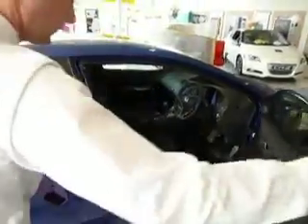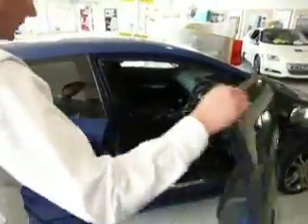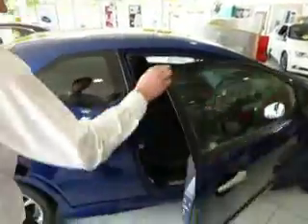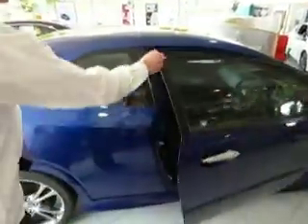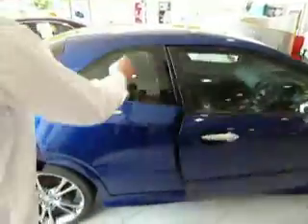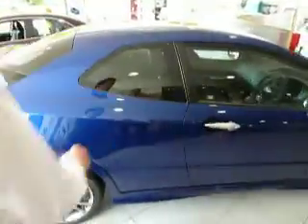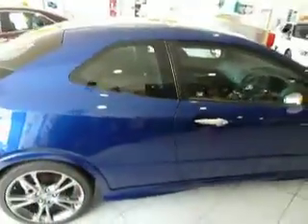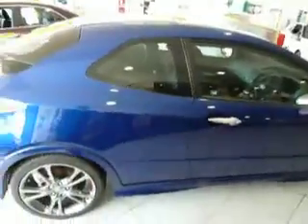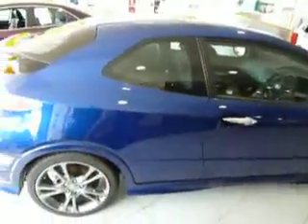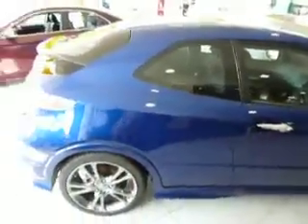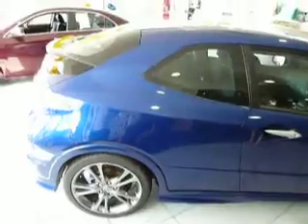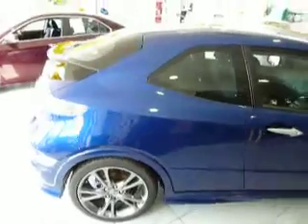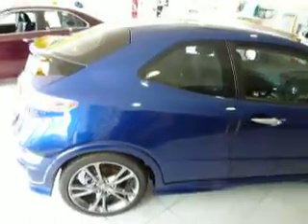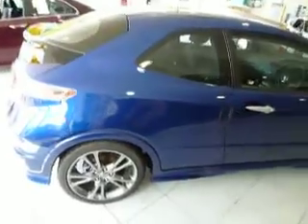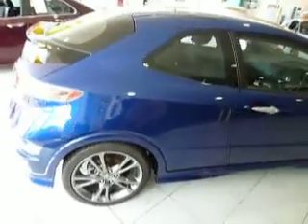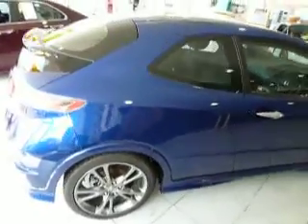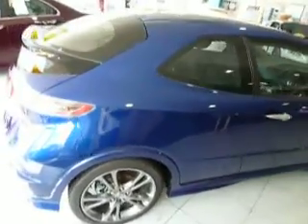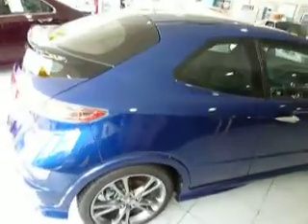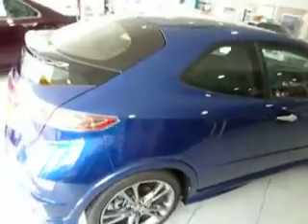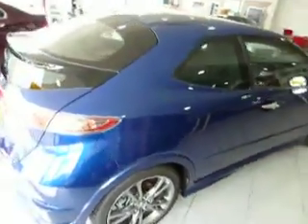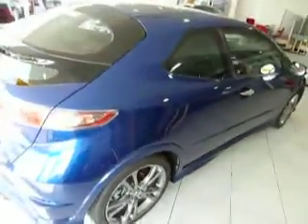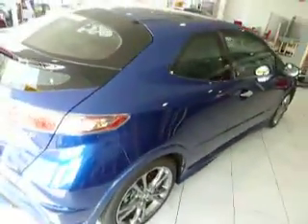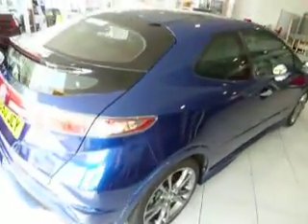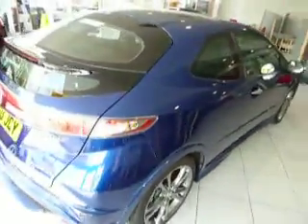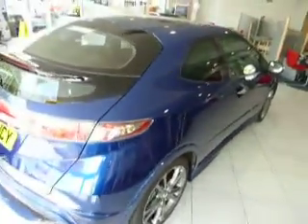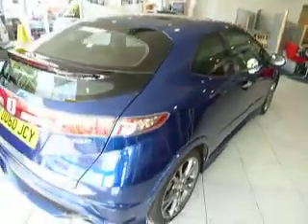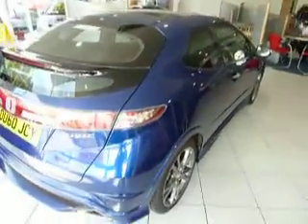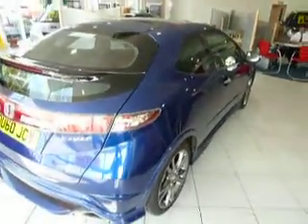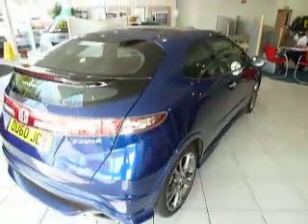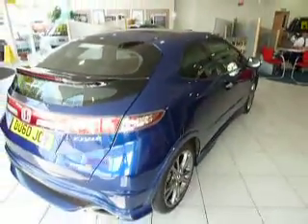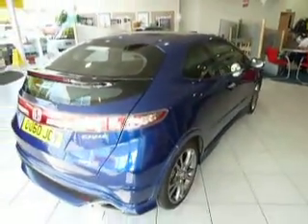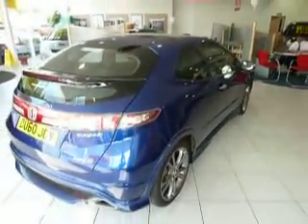As you can see this car is immaculate and it looks lovely with the 18 inch alloy wheels on it.